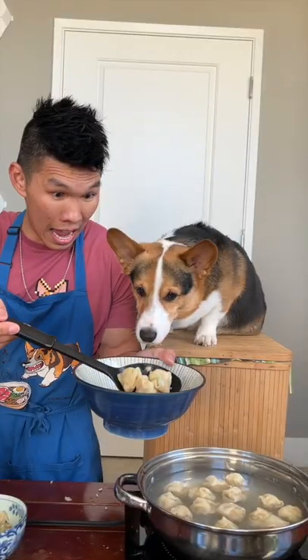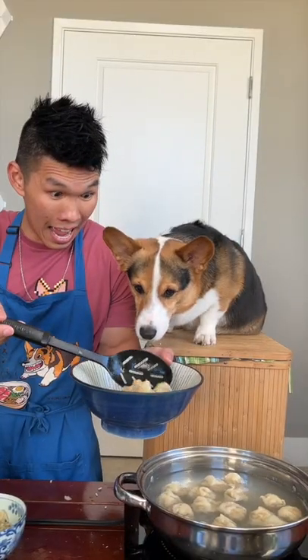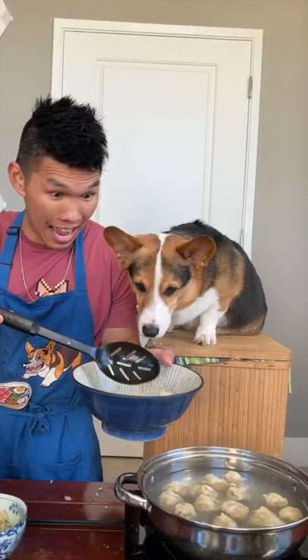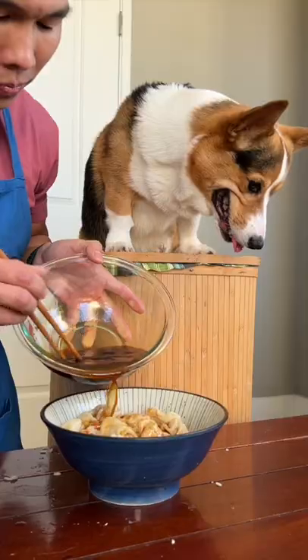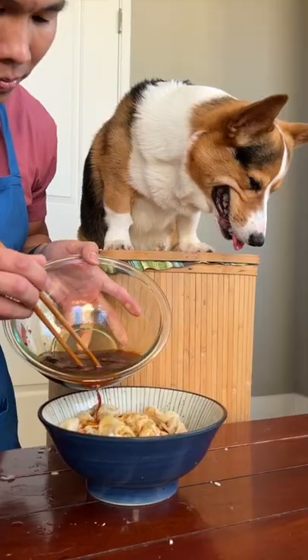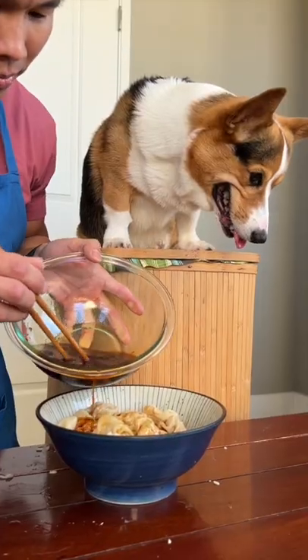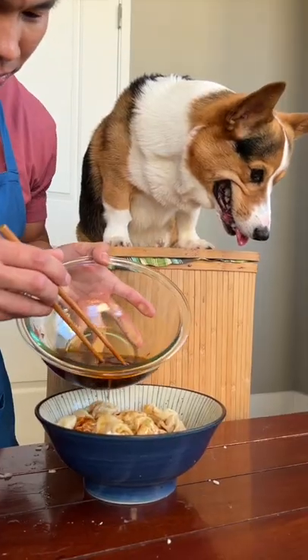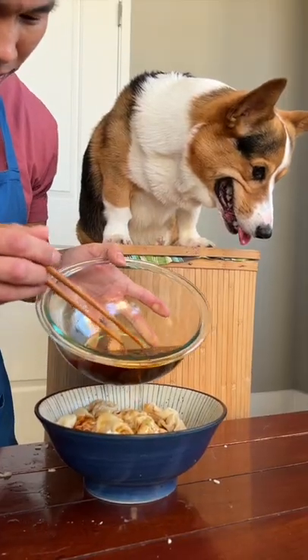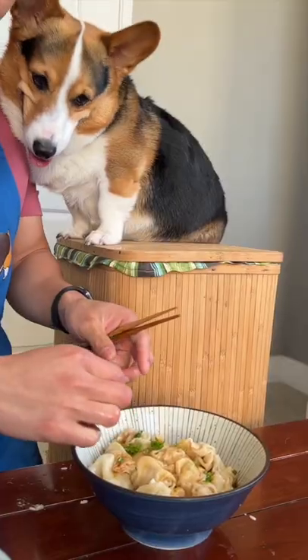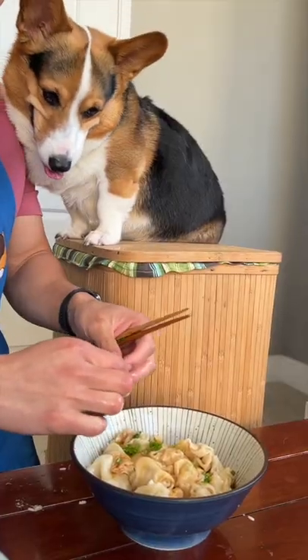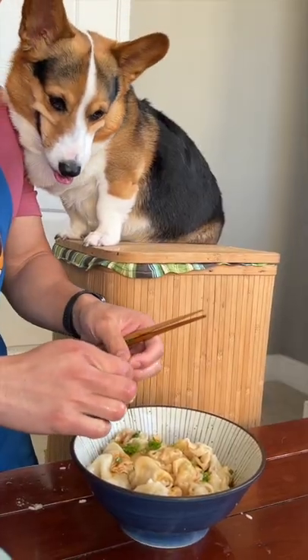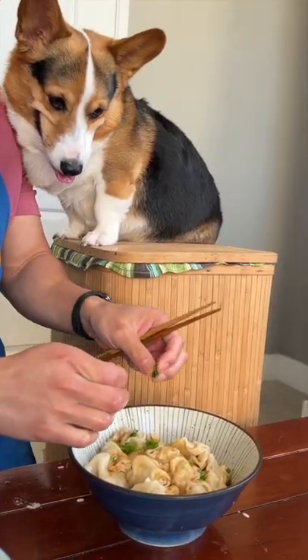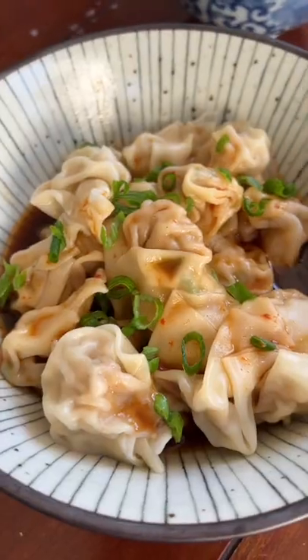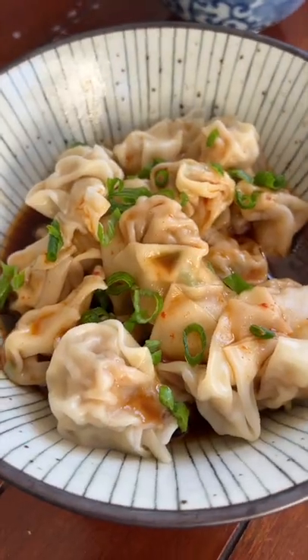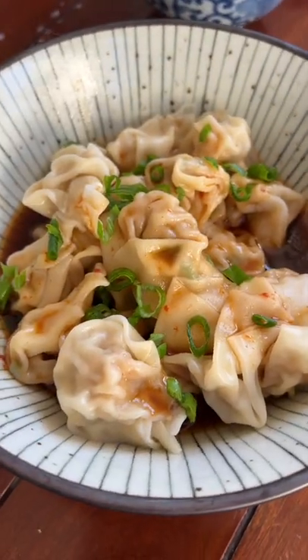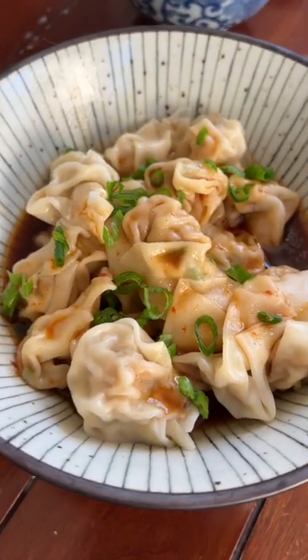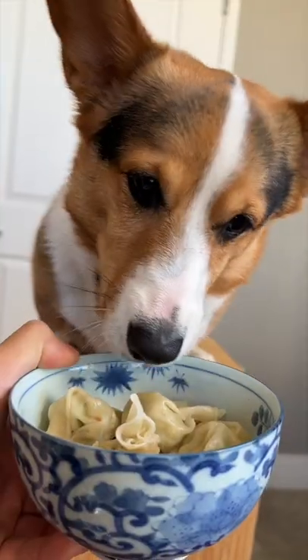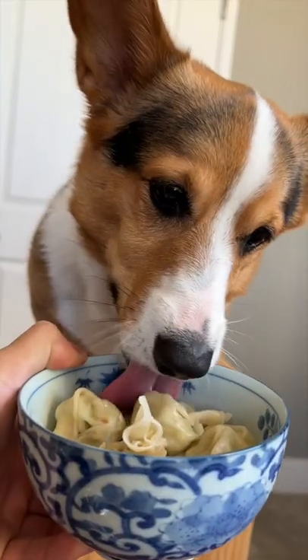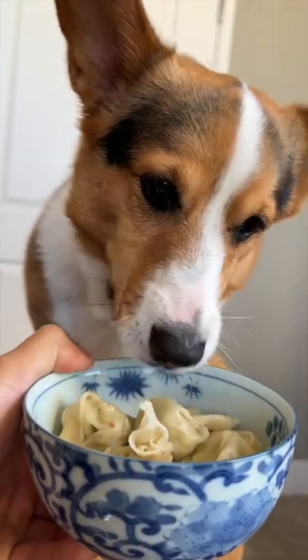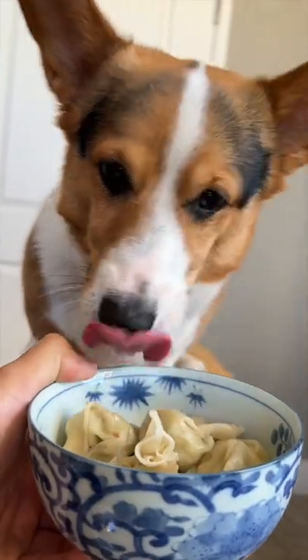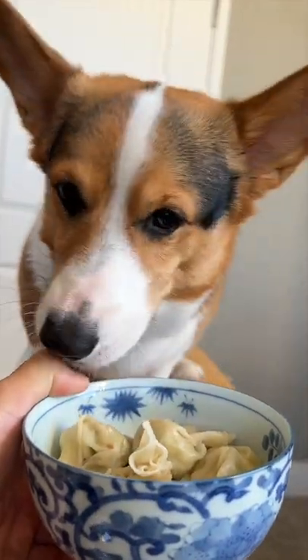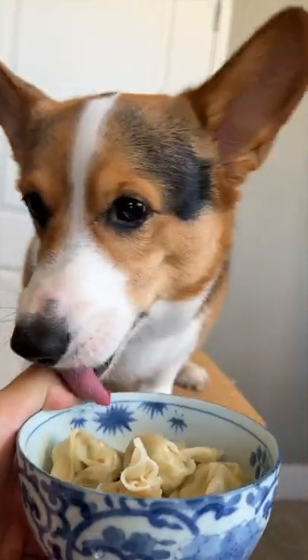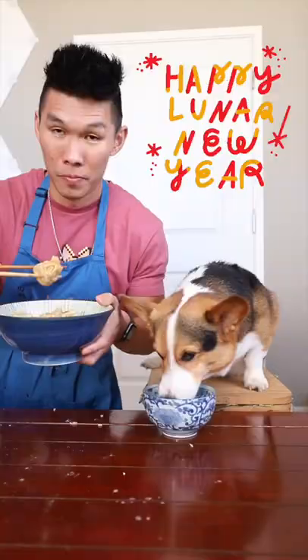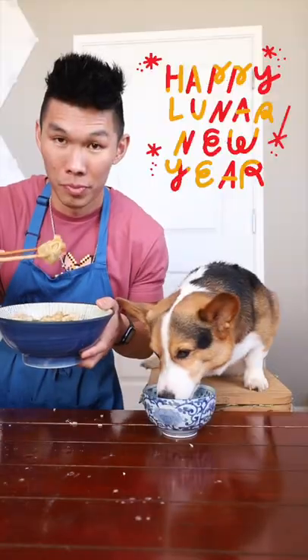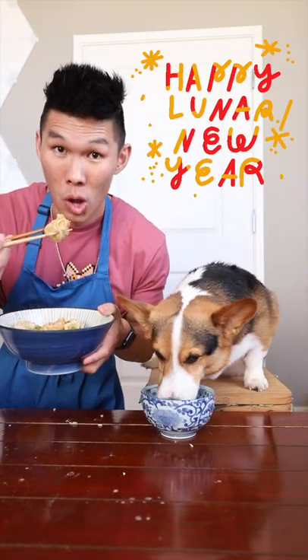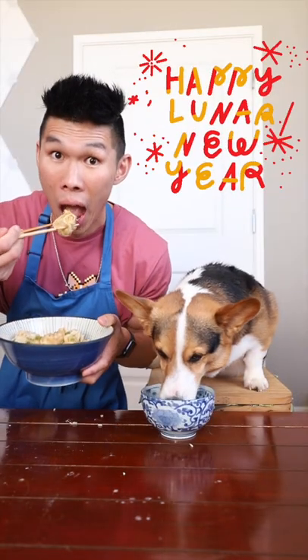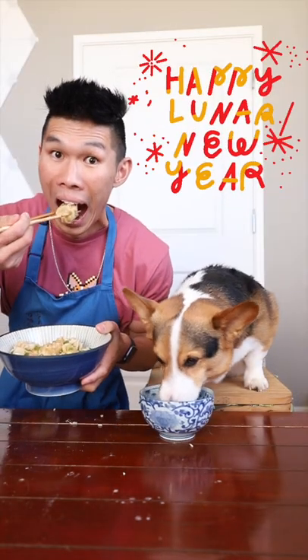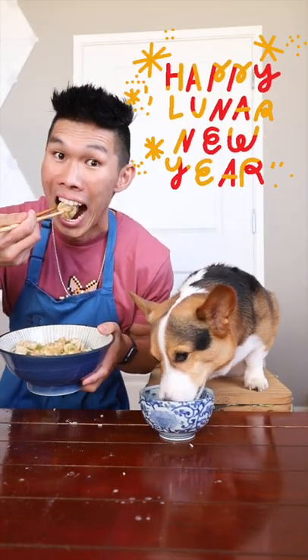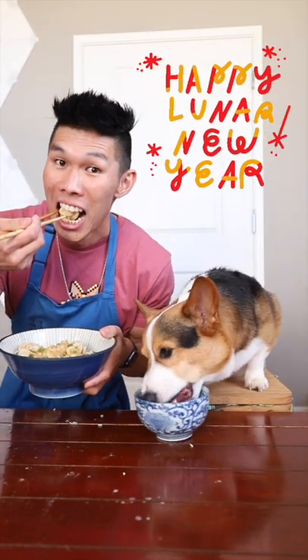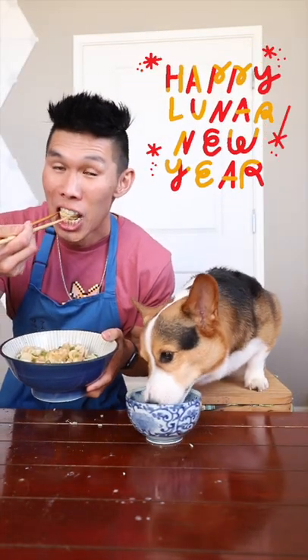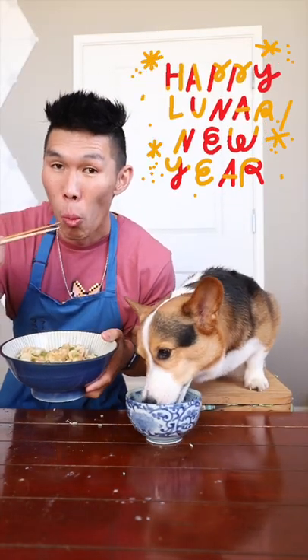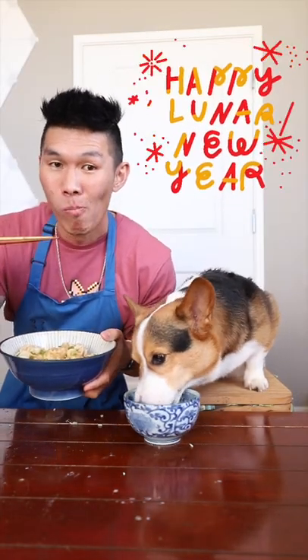Next for the human portion, we add the sauce, green onions, and now it's time to eat! Happy Lunar New Year, everybody!